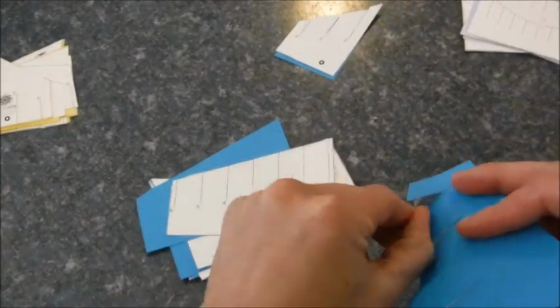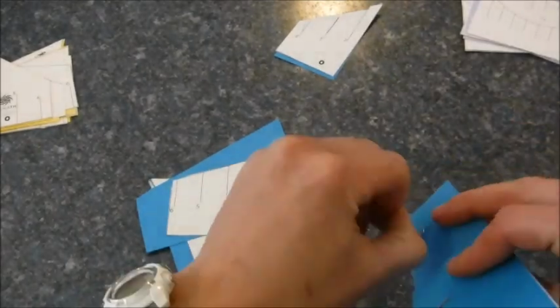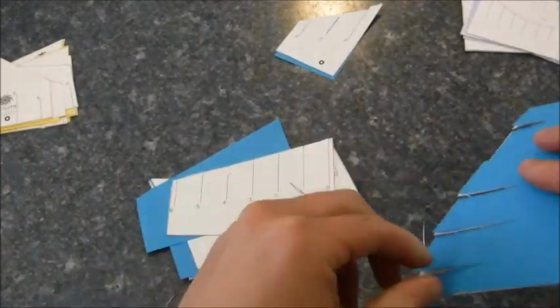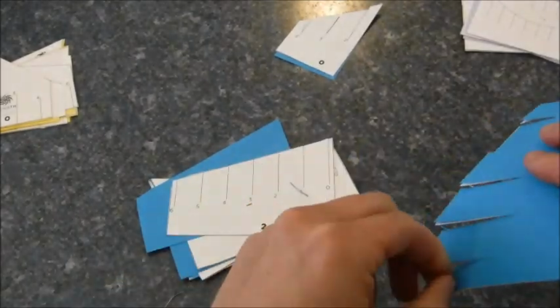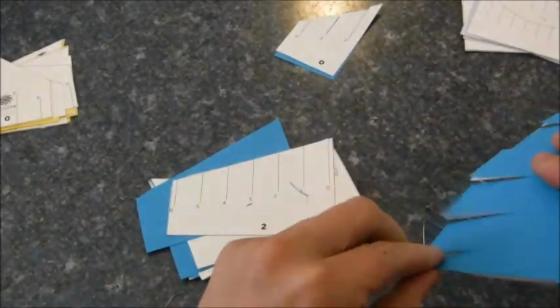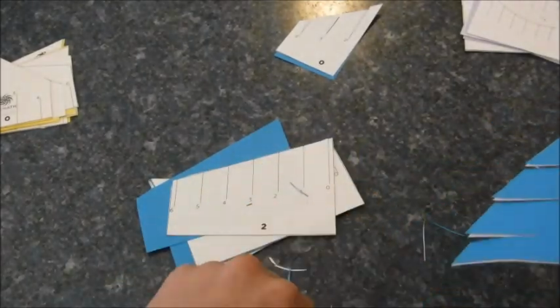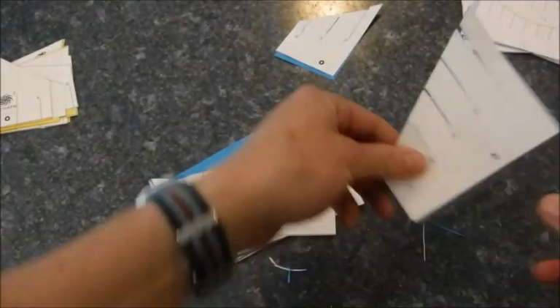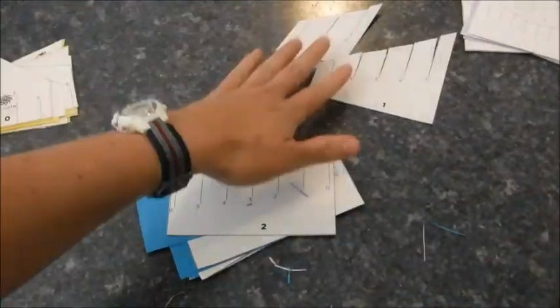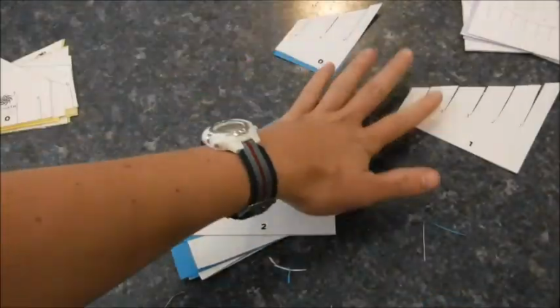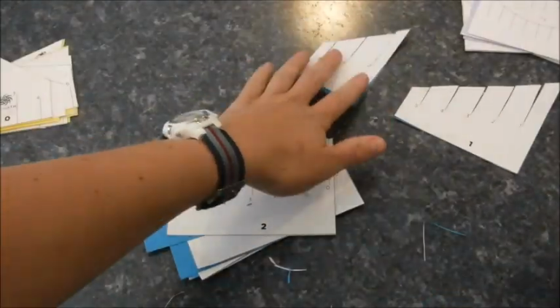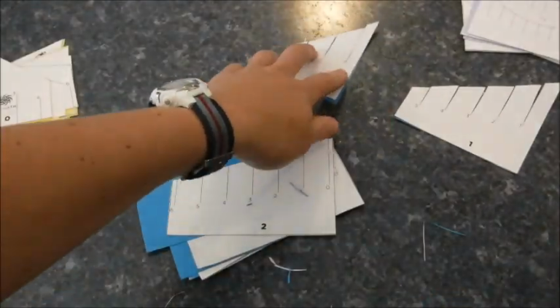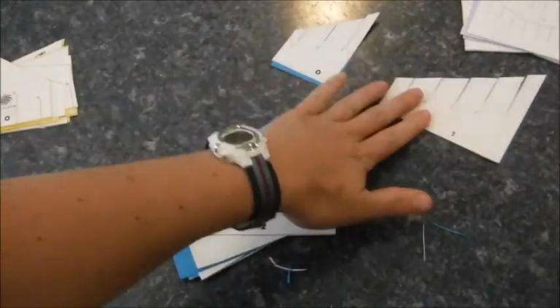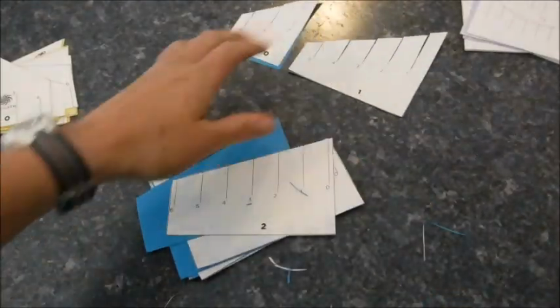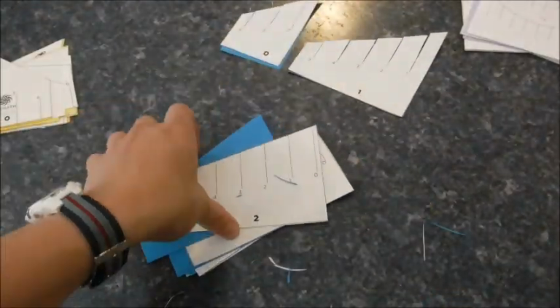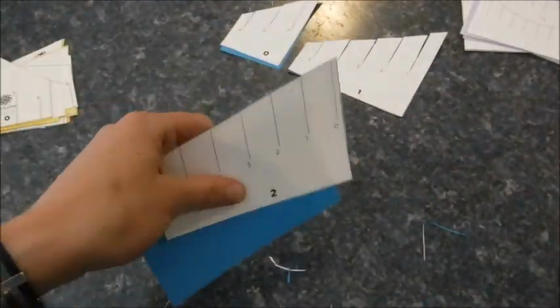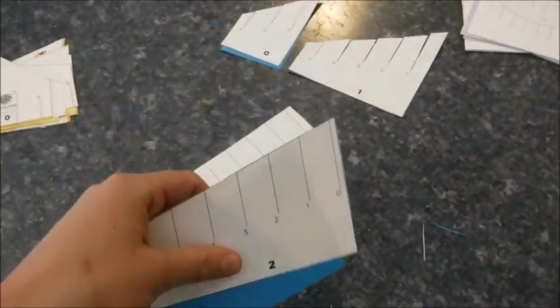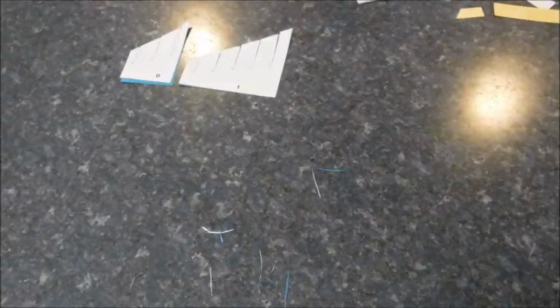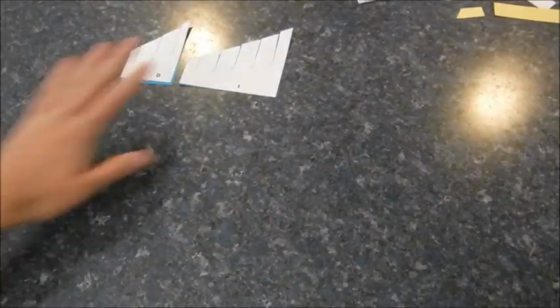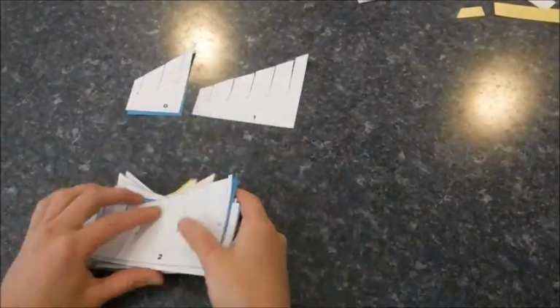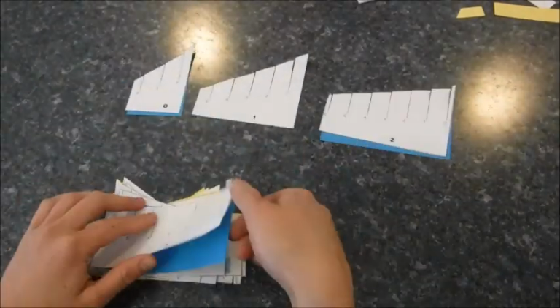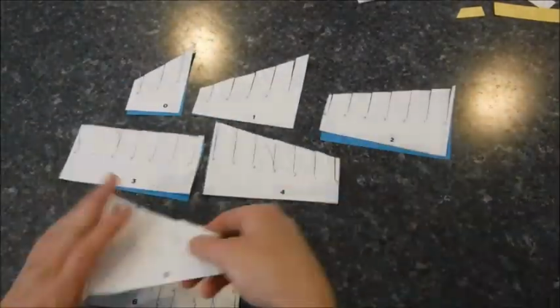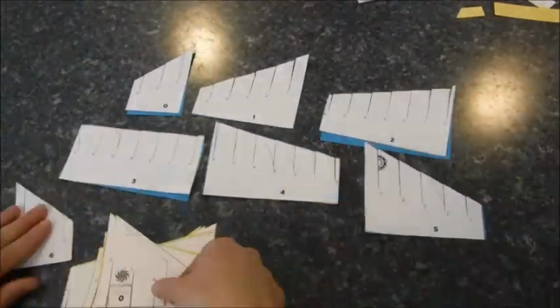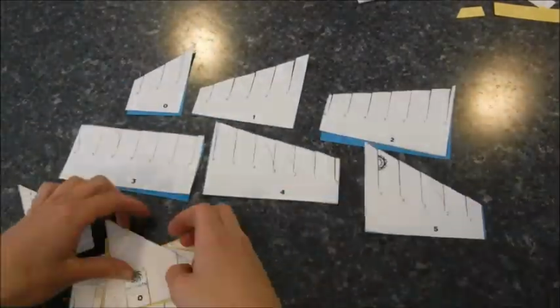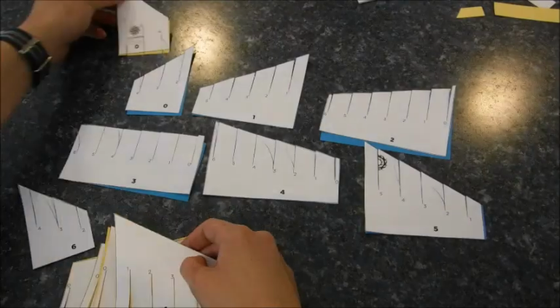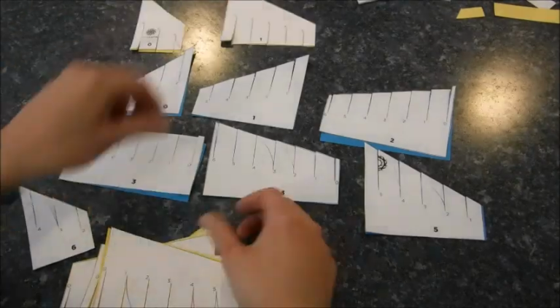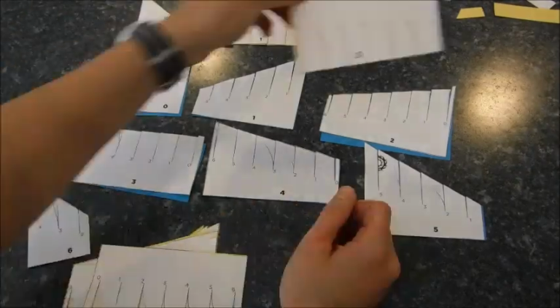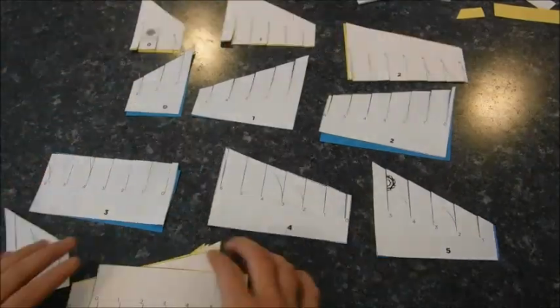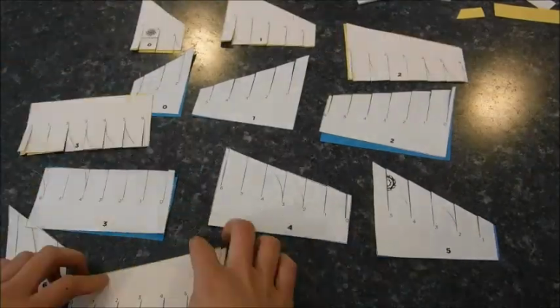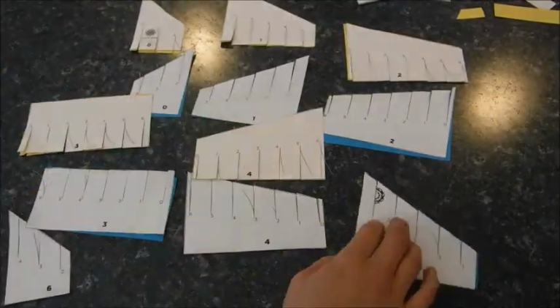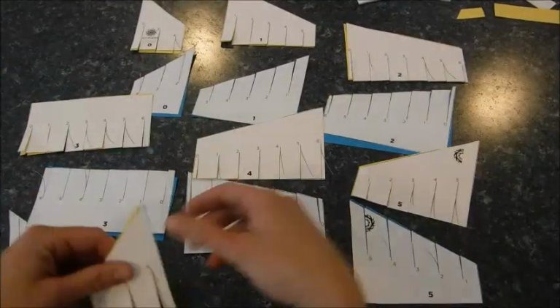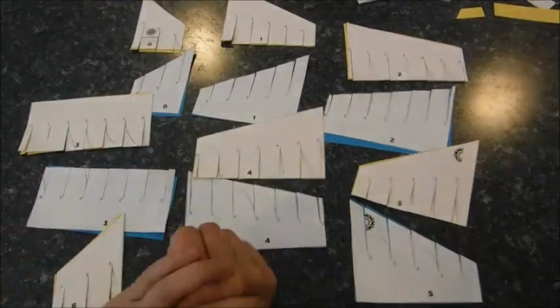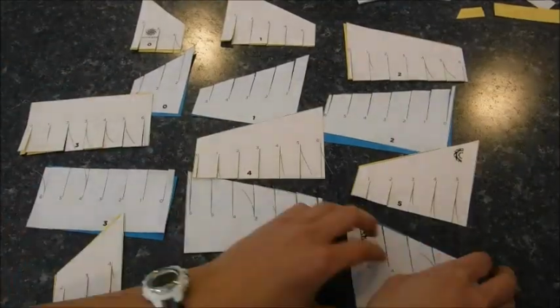Look how fast I am at this — I'm a pro. I can't believe I couldn't figure out how to put the other one together.